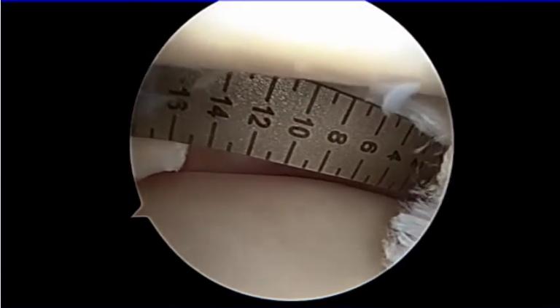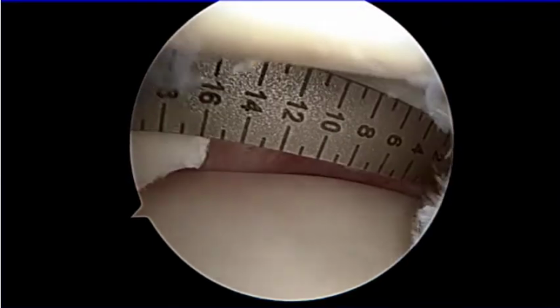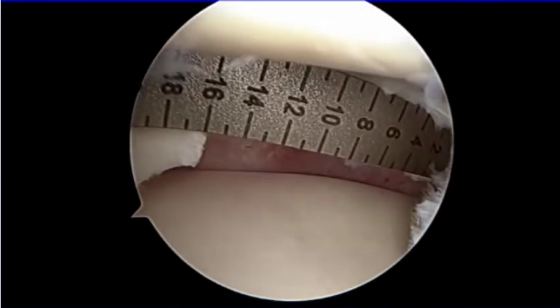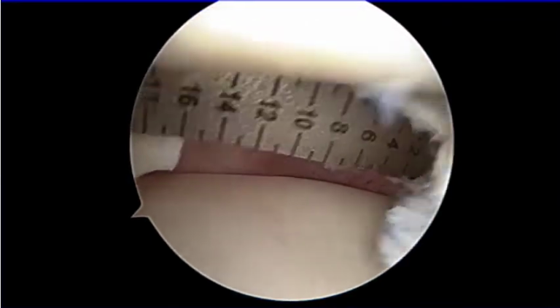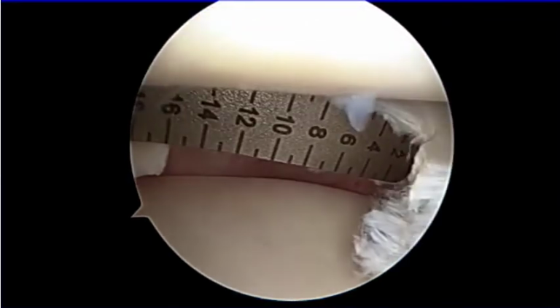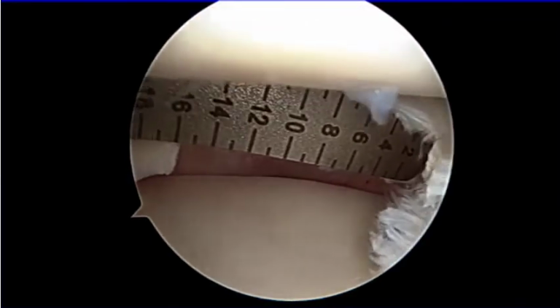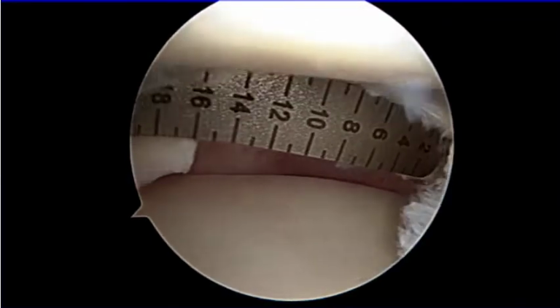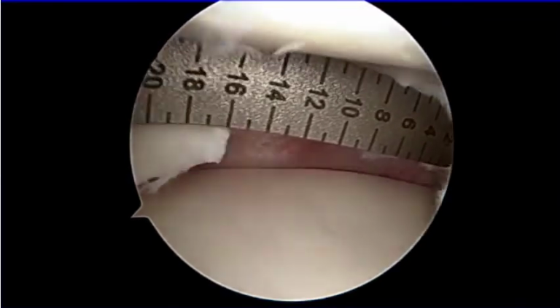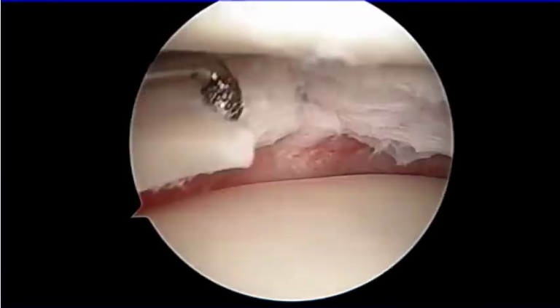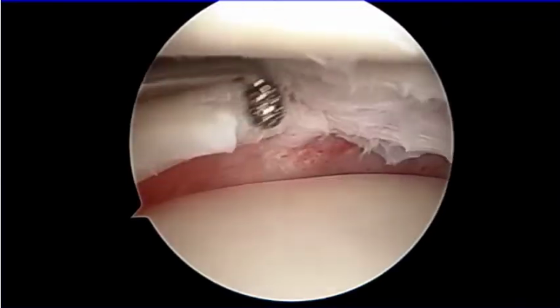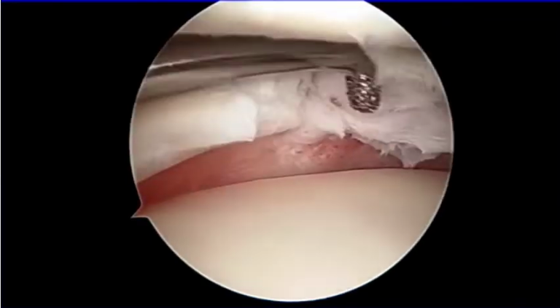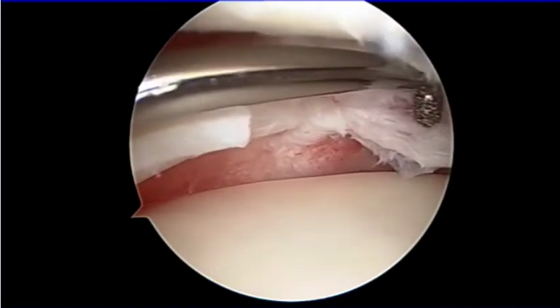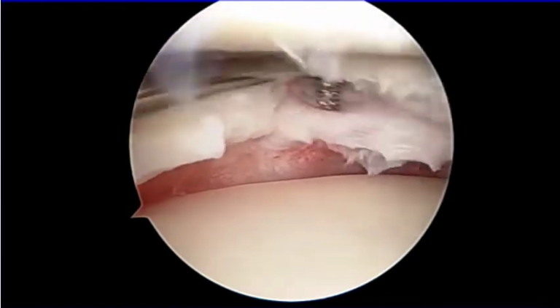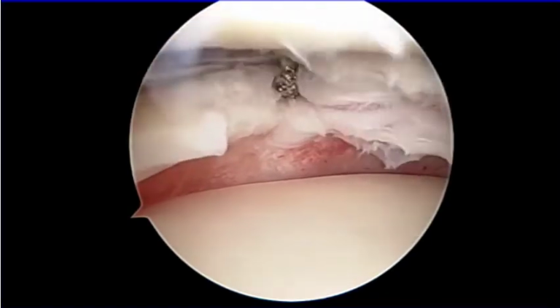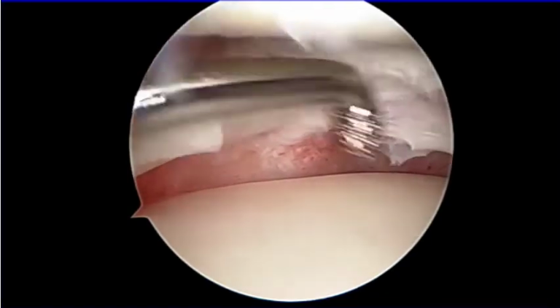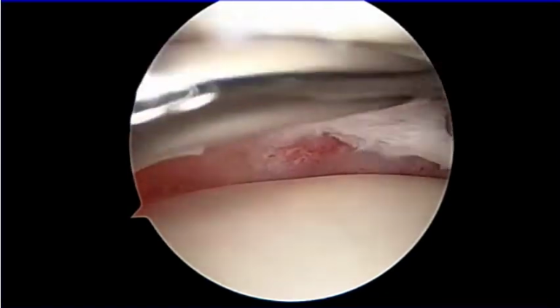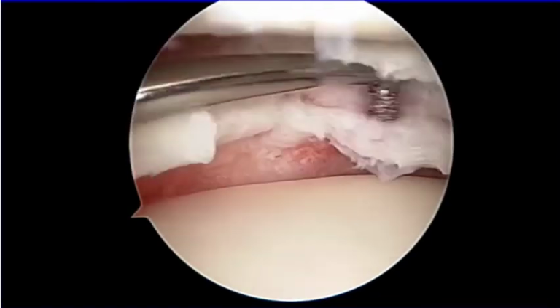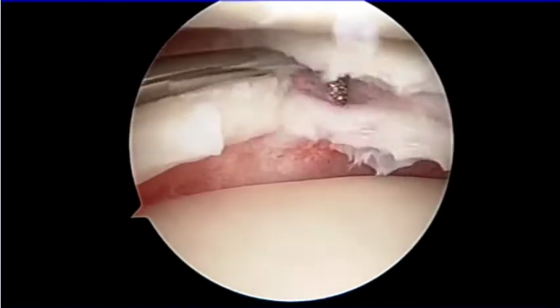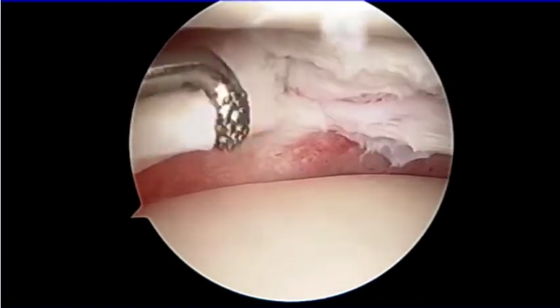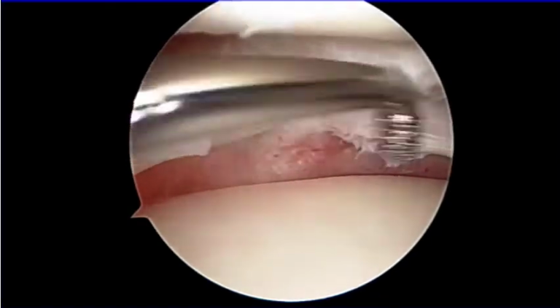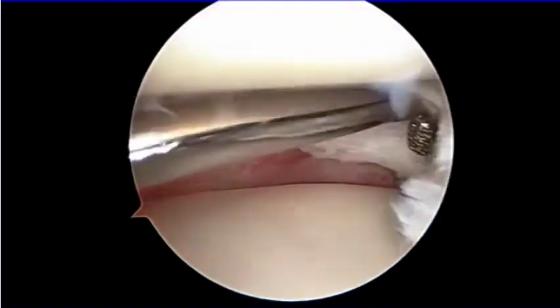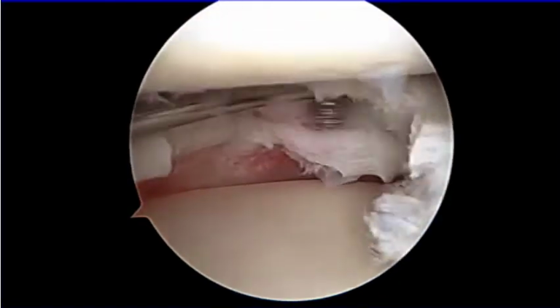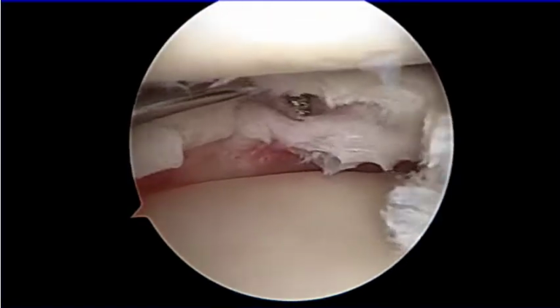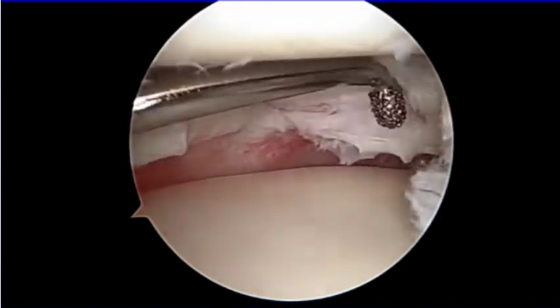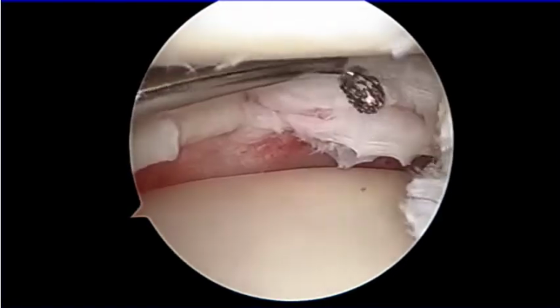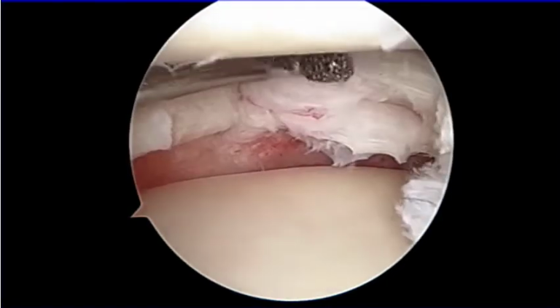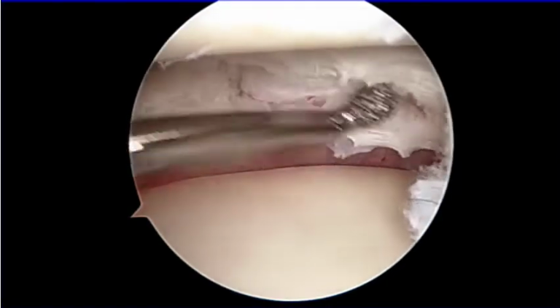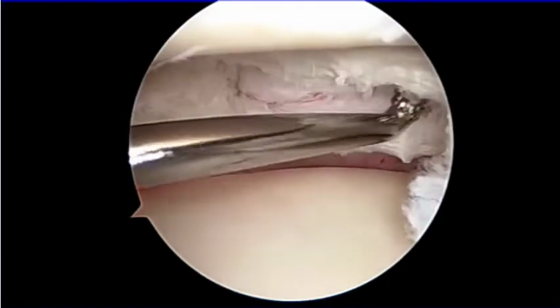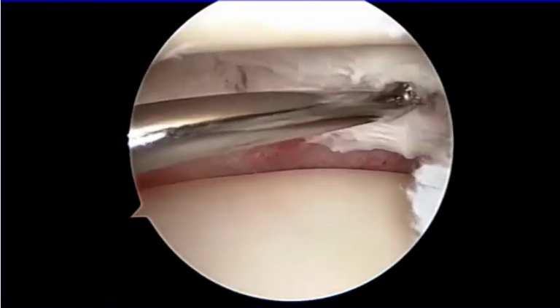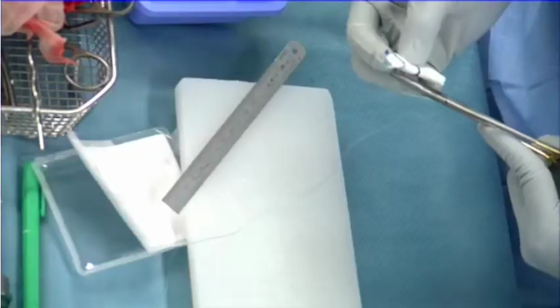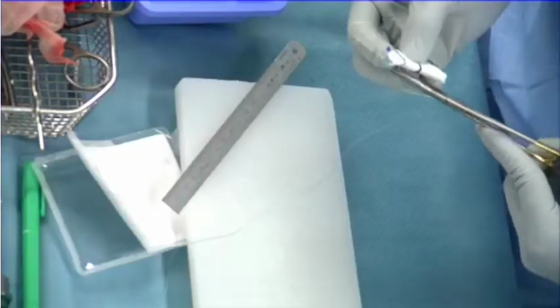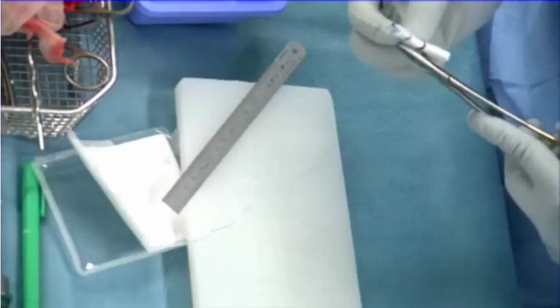The edge of the remnant meniscus was considered sufficient to stimulate meniscus cell regeneration.